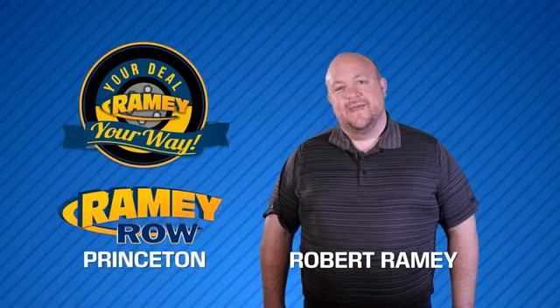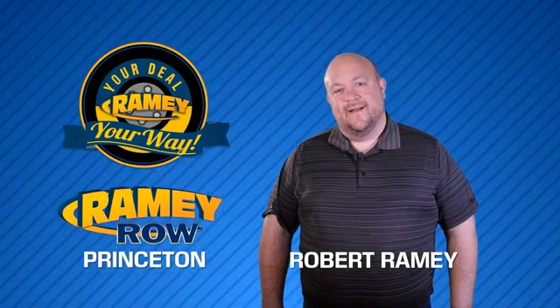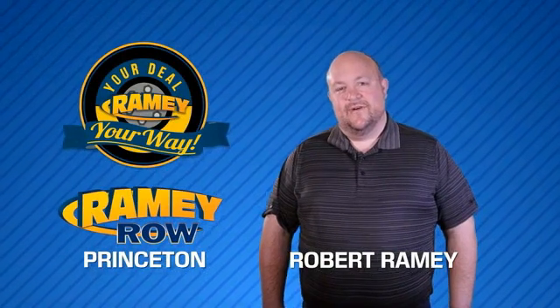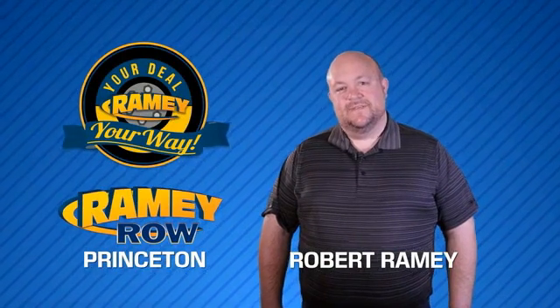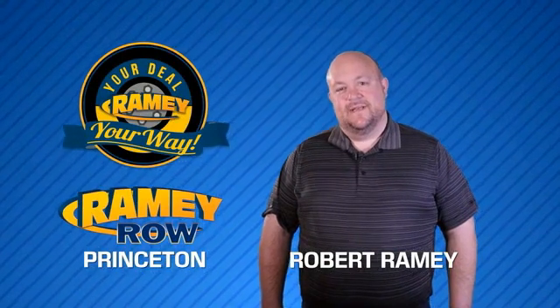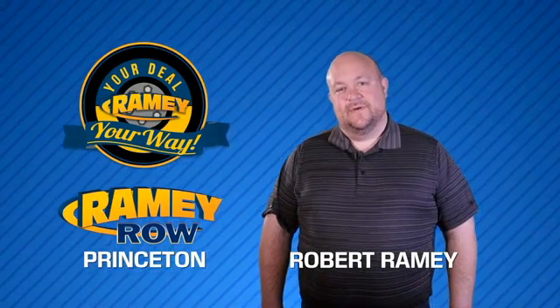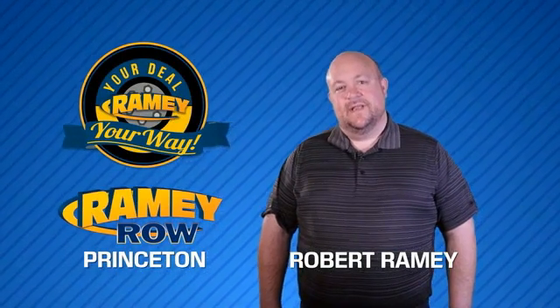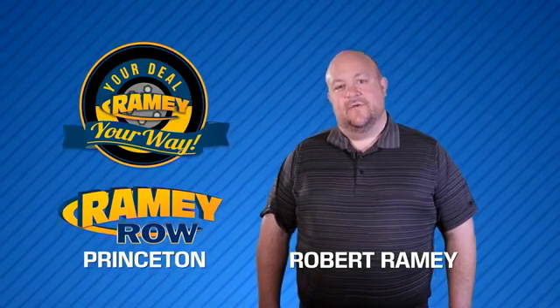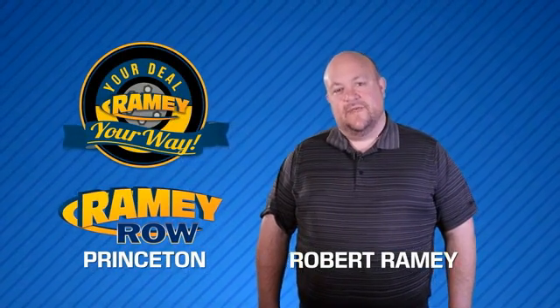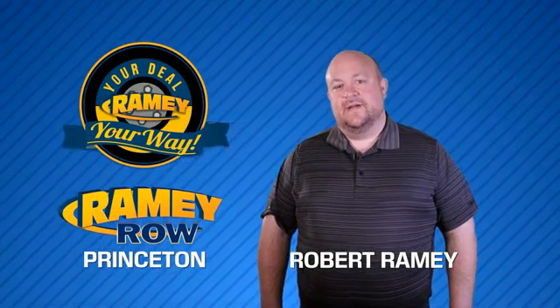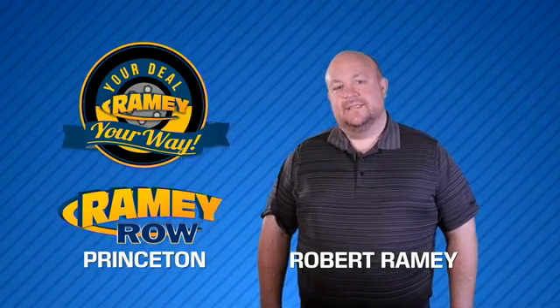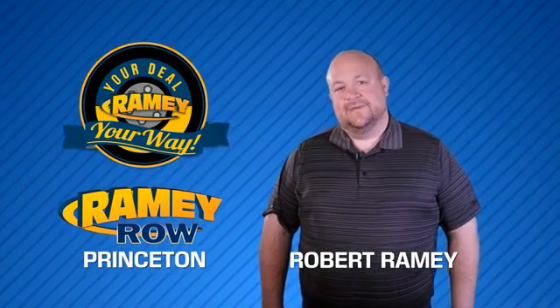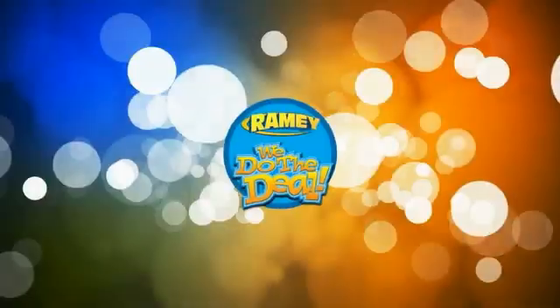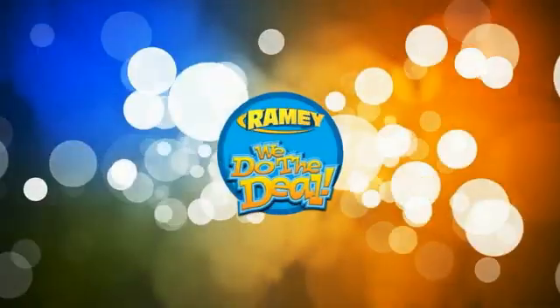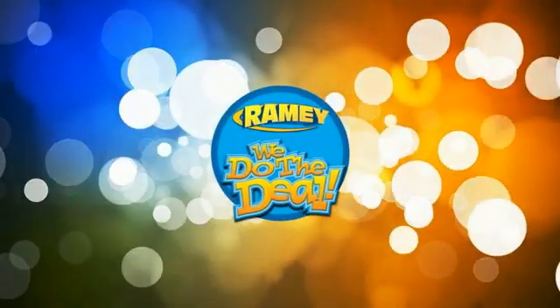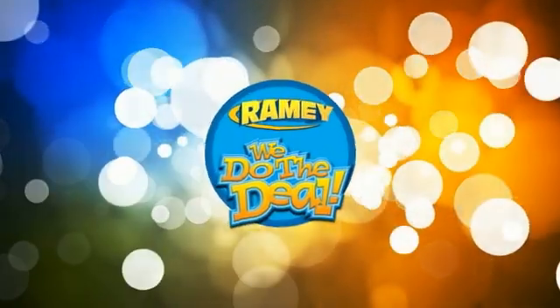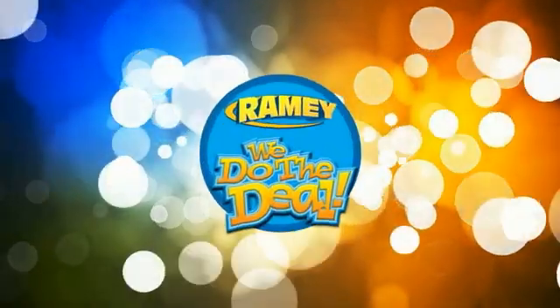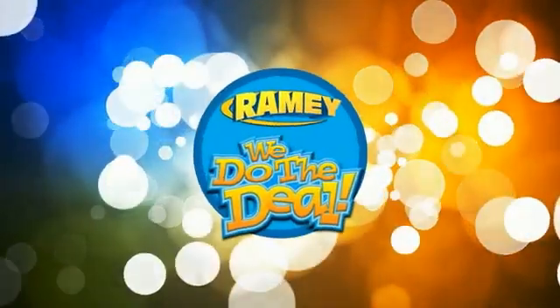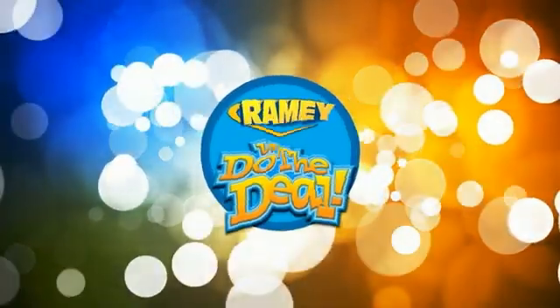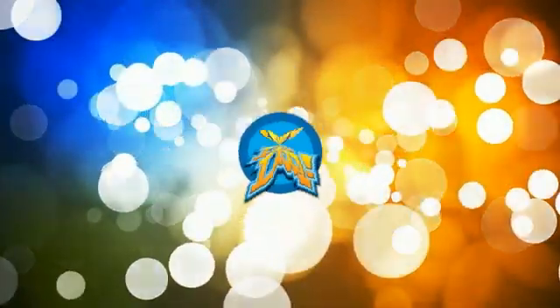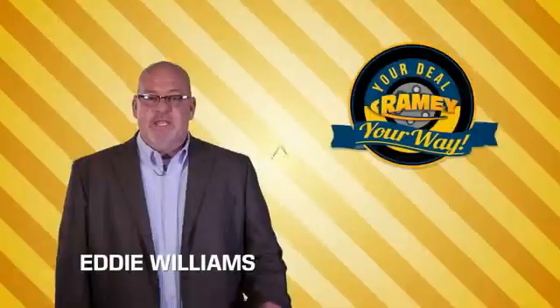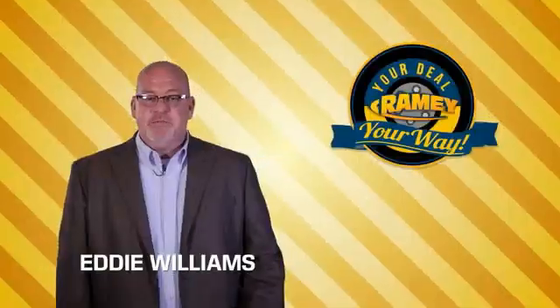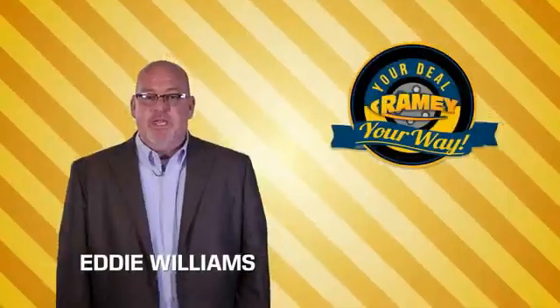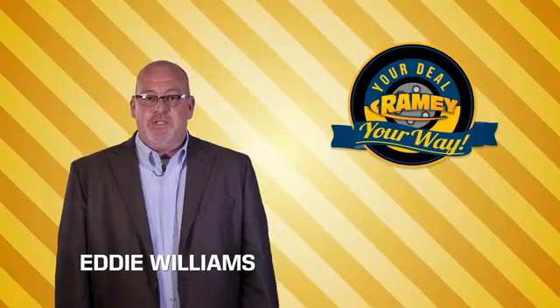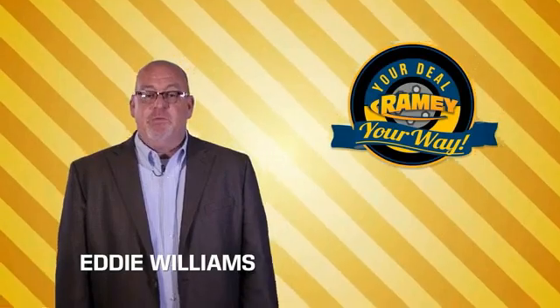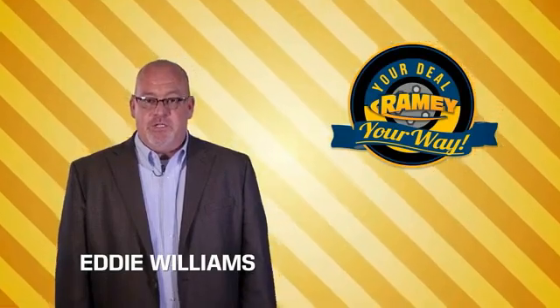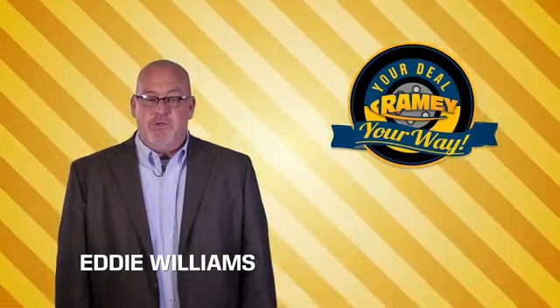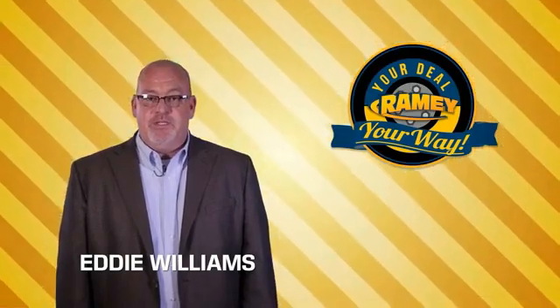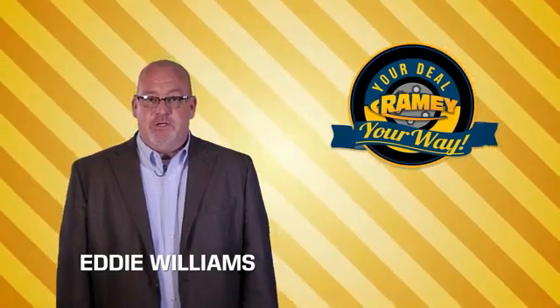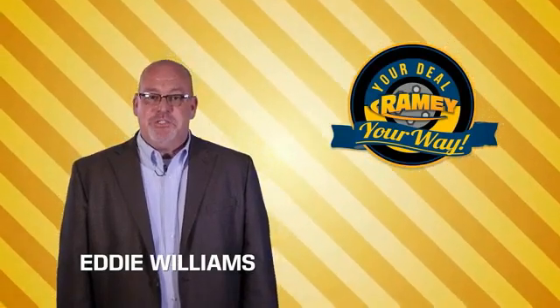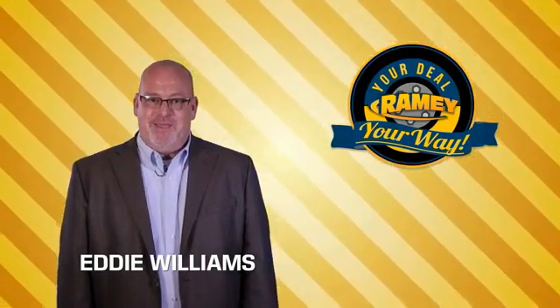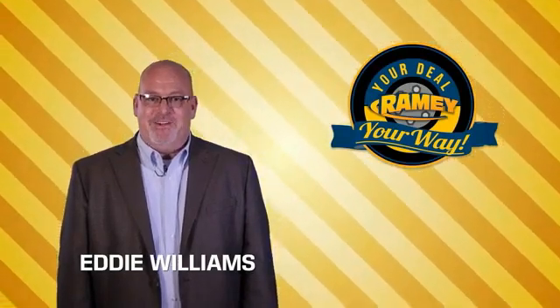For years, Ramey Auto Group has been doing the deal with our customers. We do the deal. Times are changing. We're still doing the deal, just better.